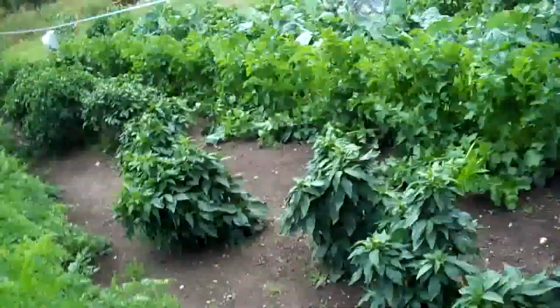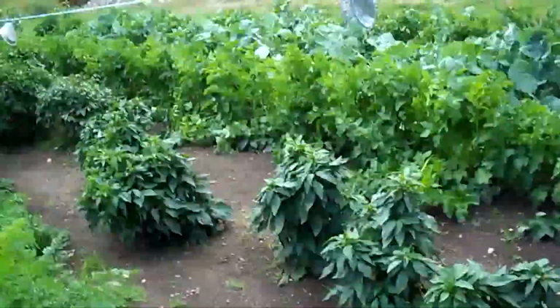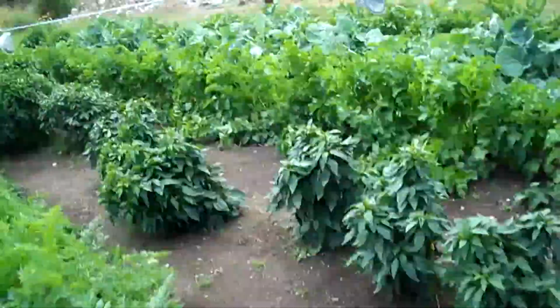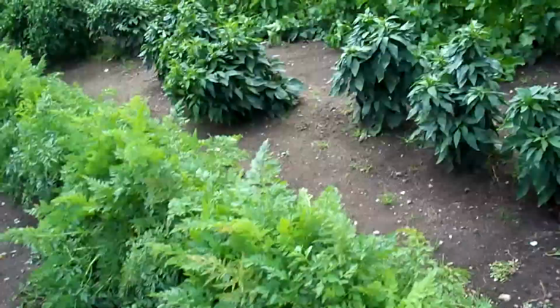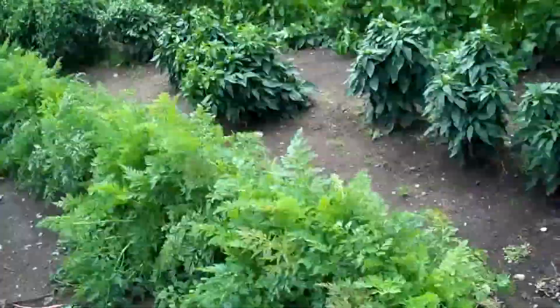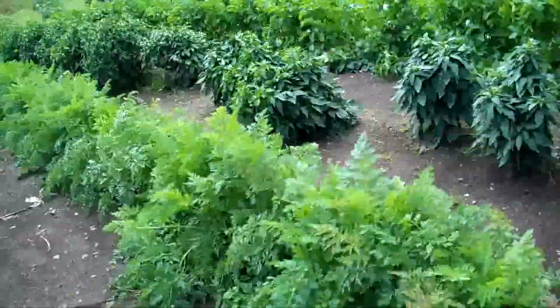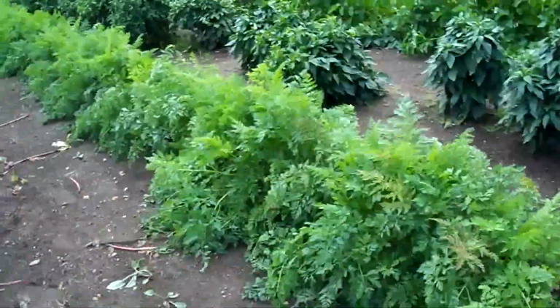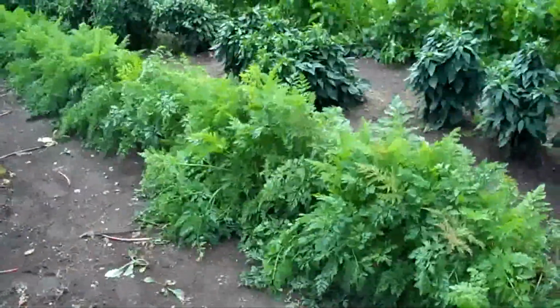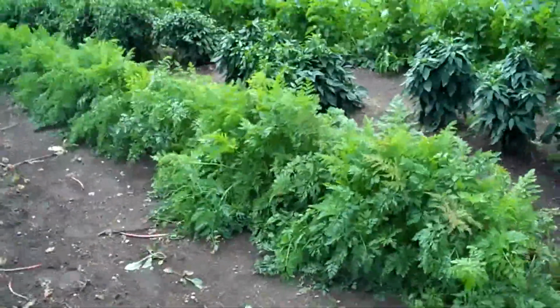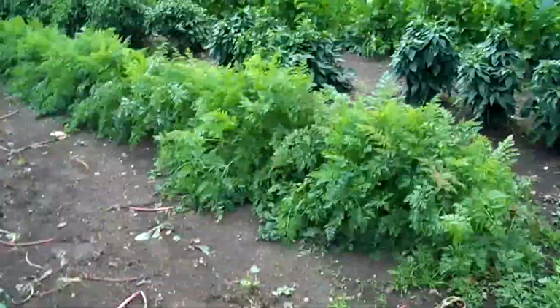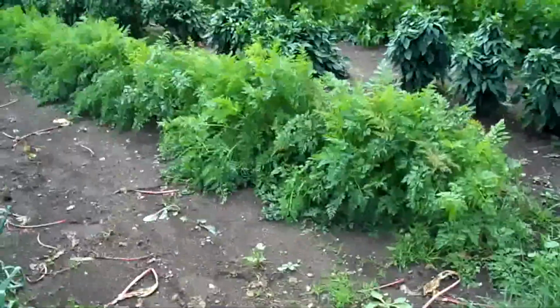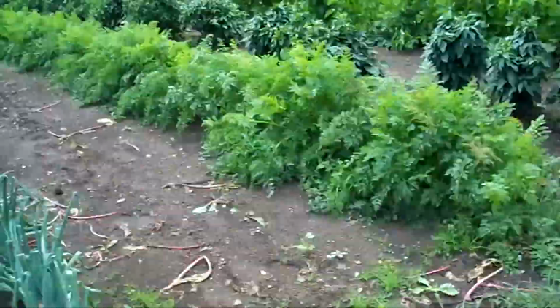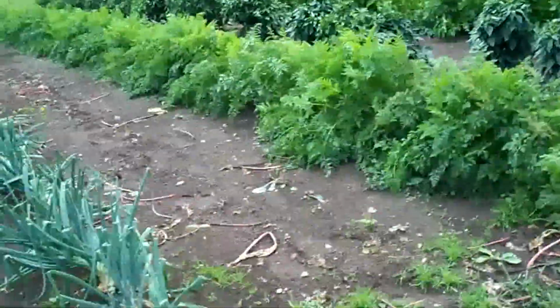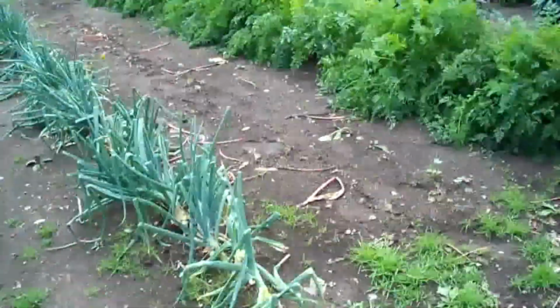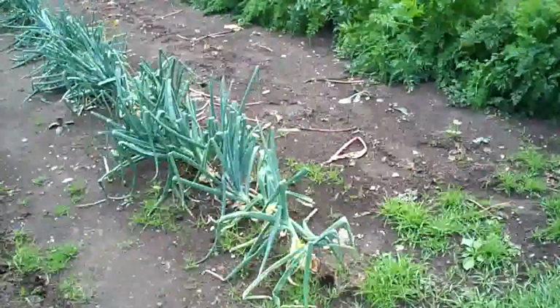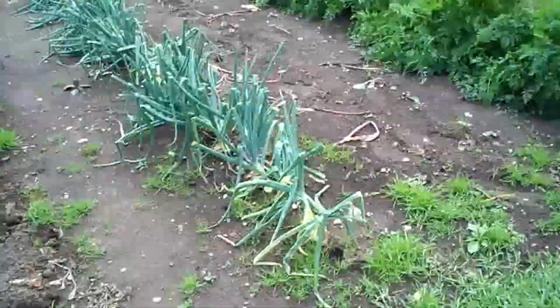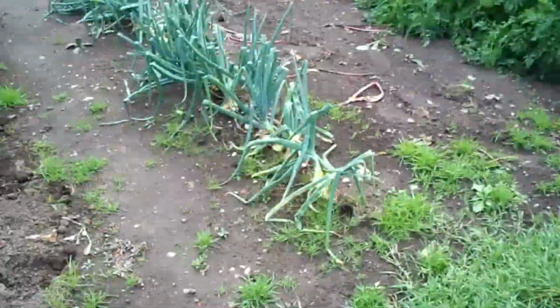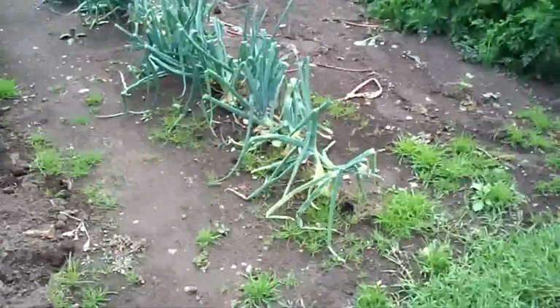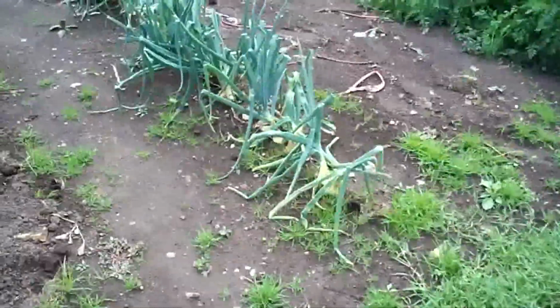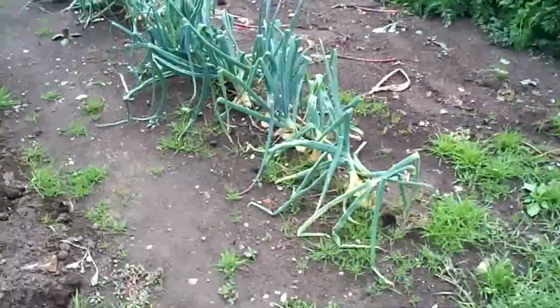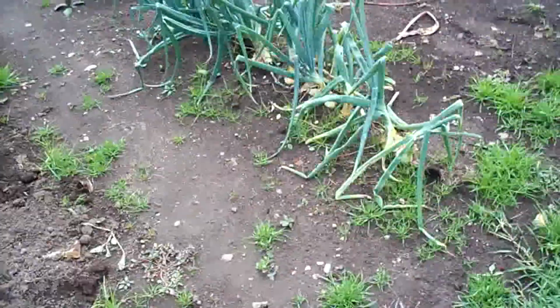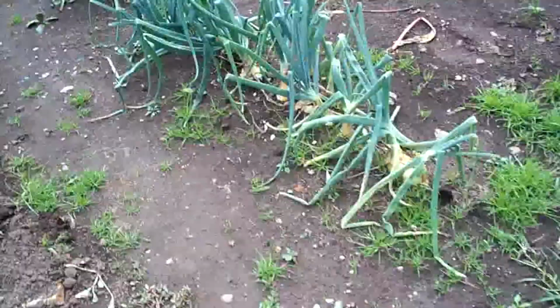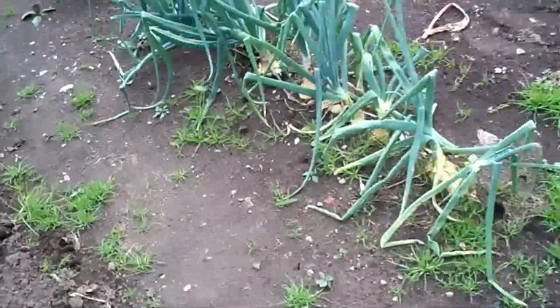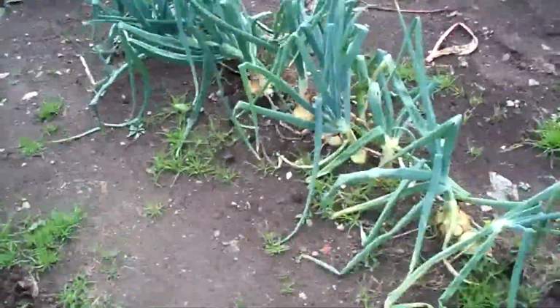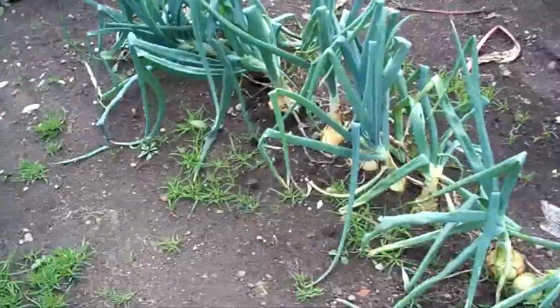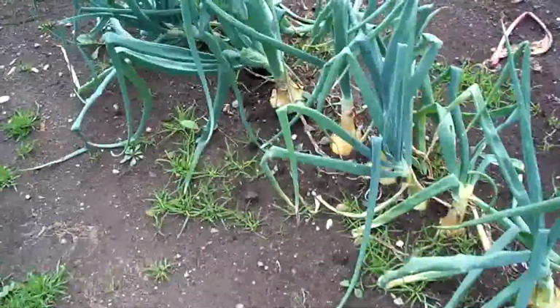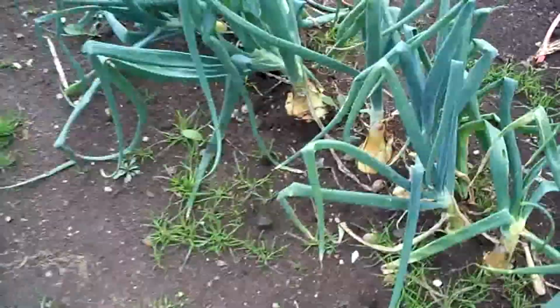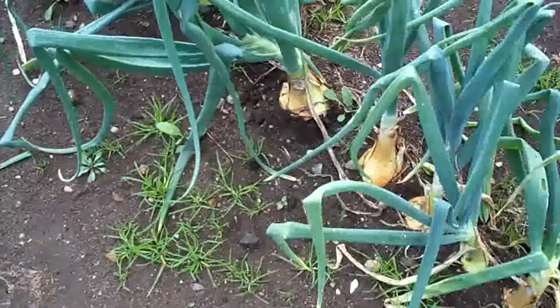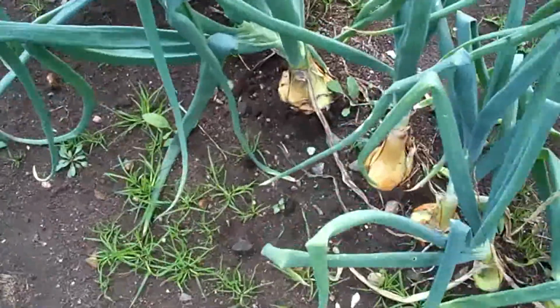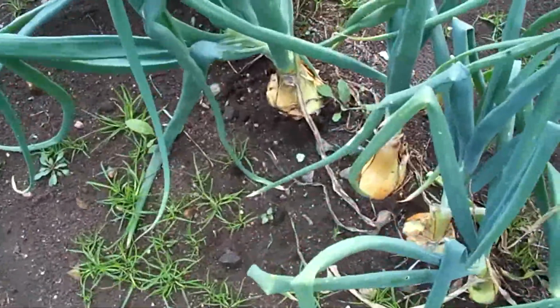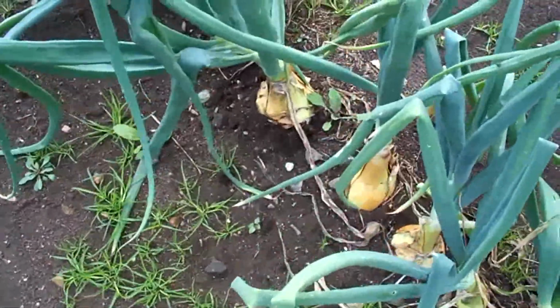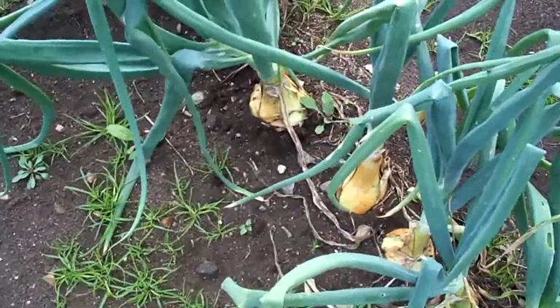Peppers are still coming all the time. Carrots are getting bigger. Onions are massive — they're getting really big.